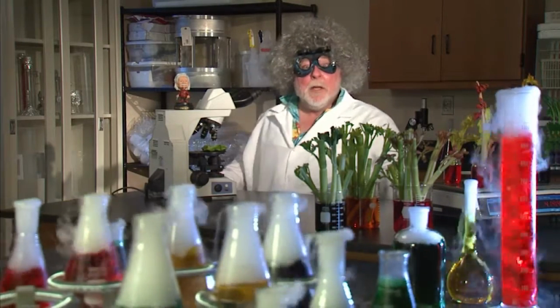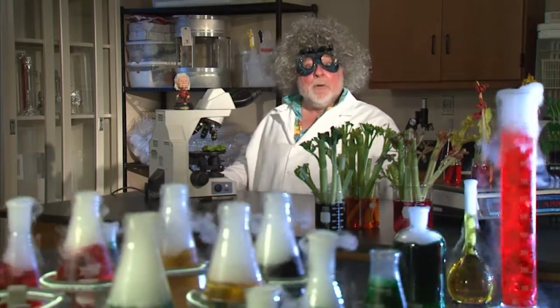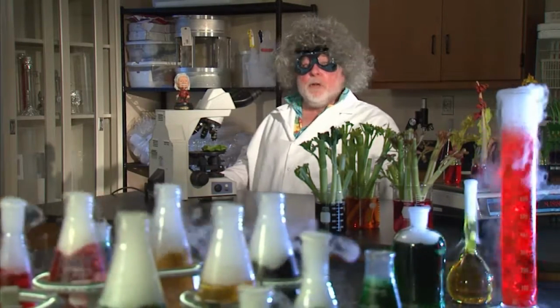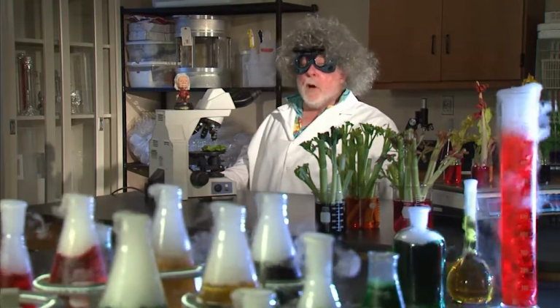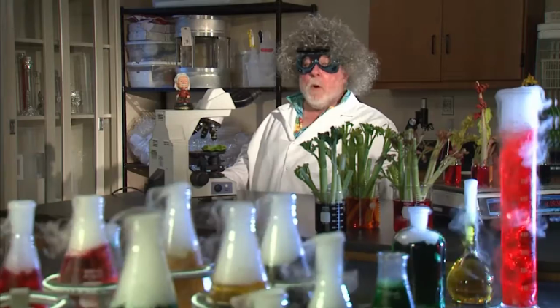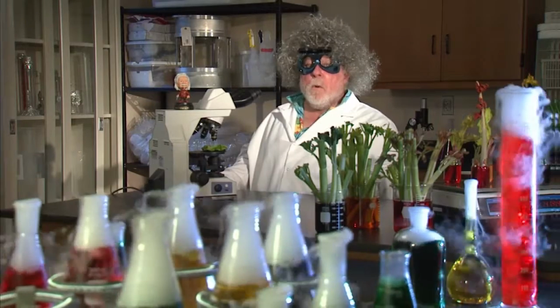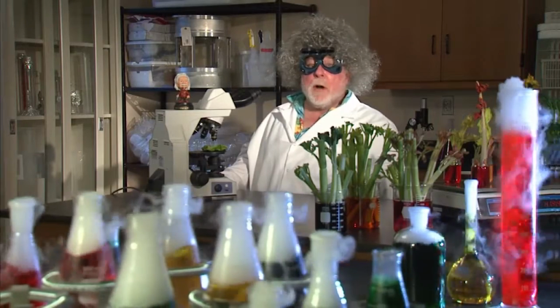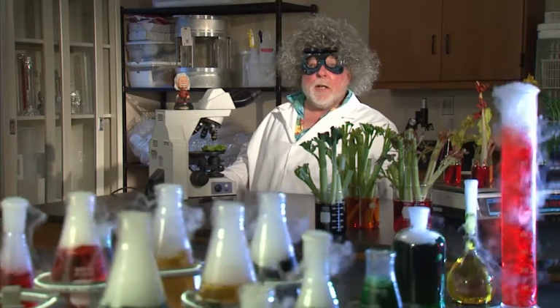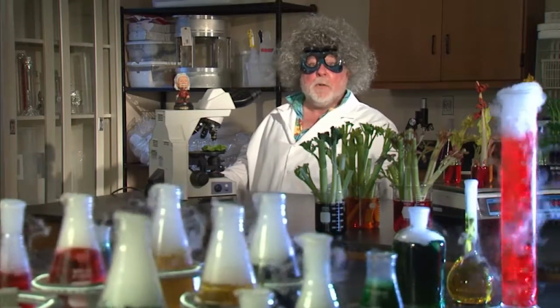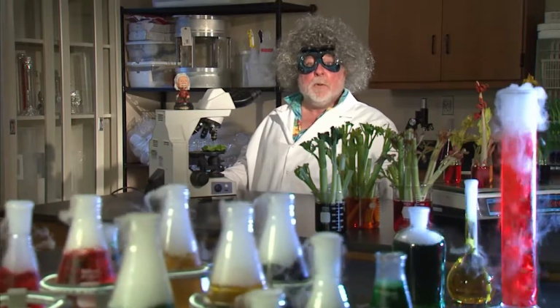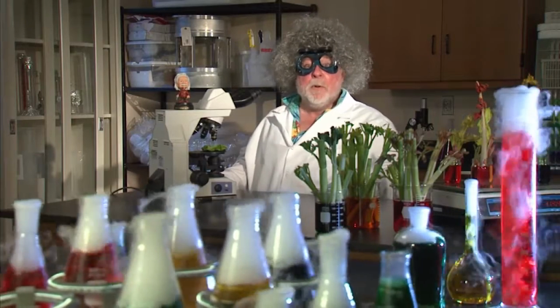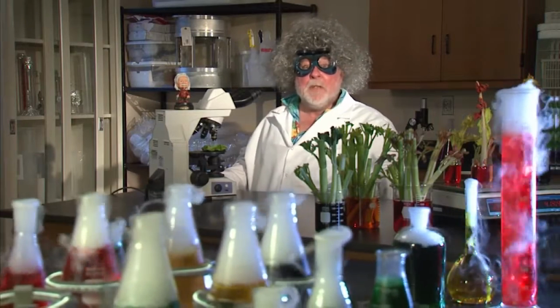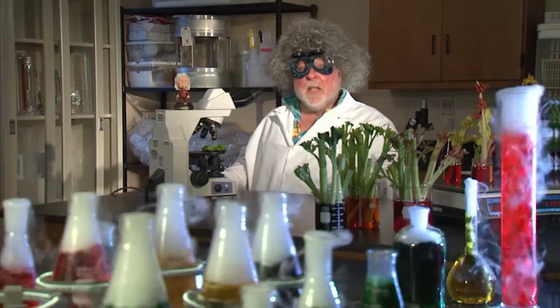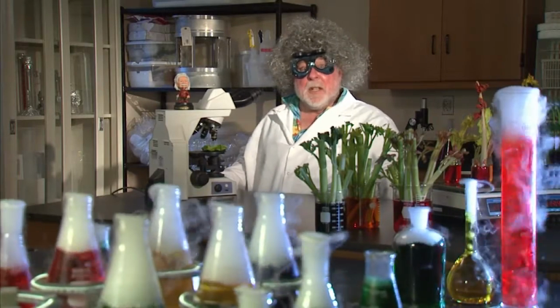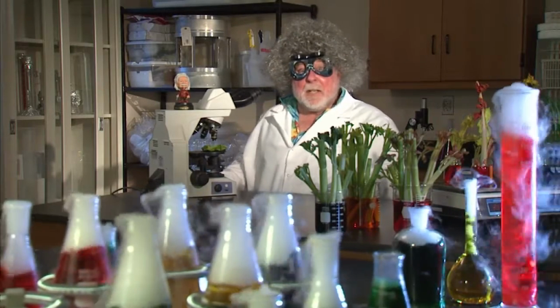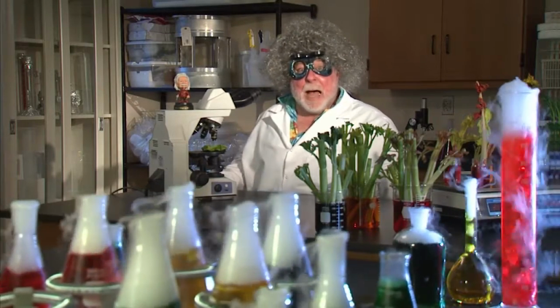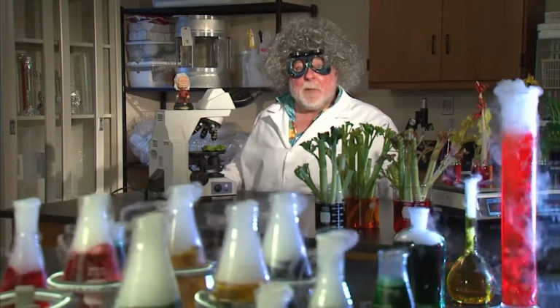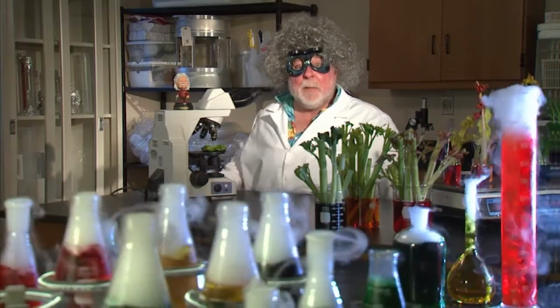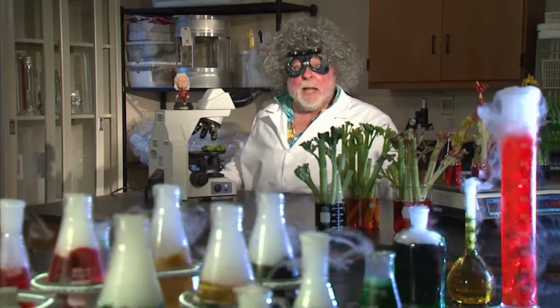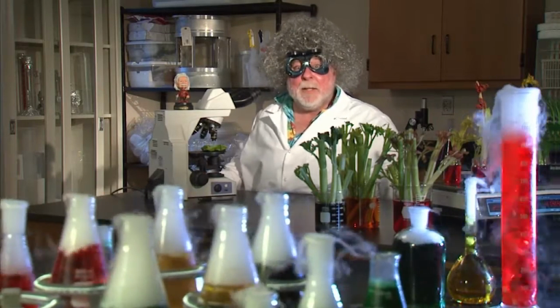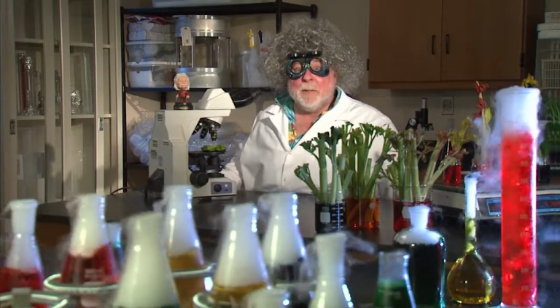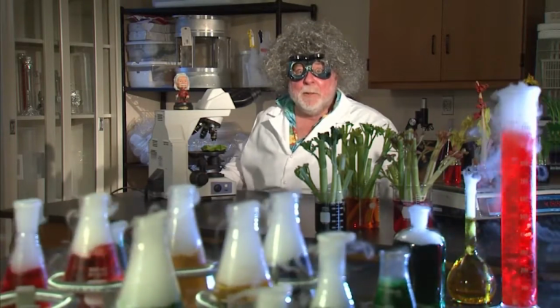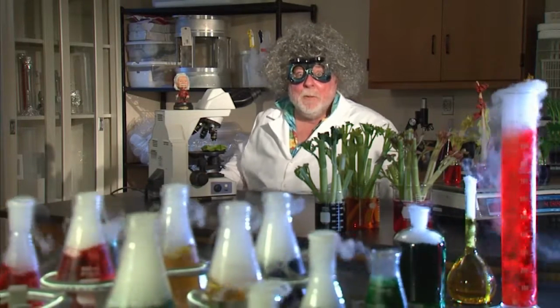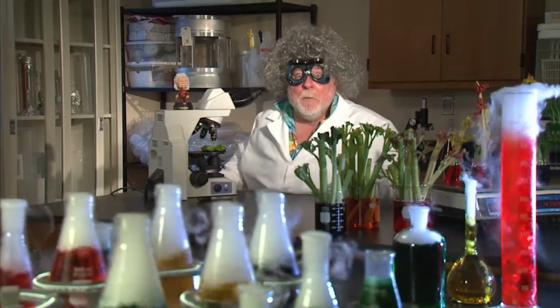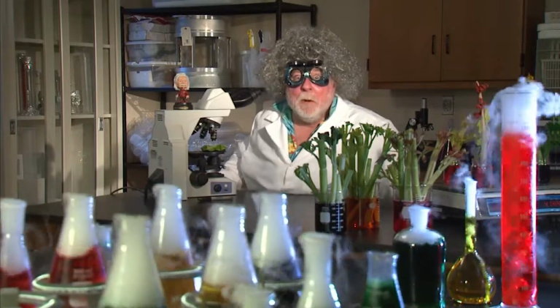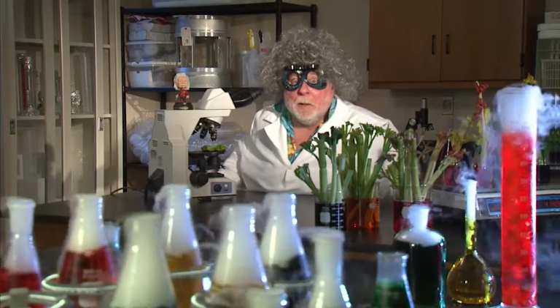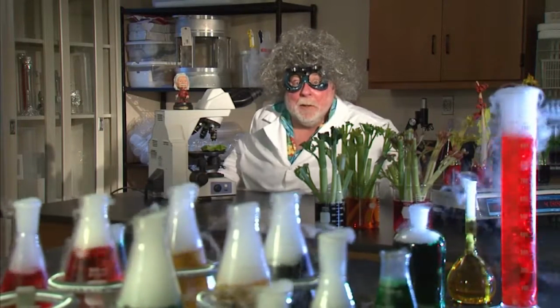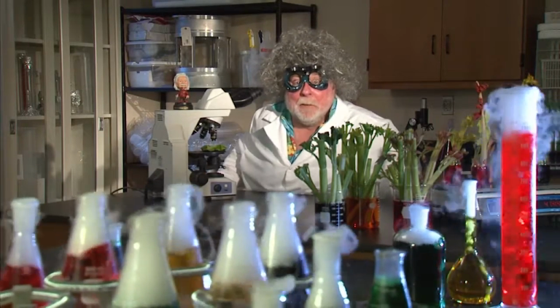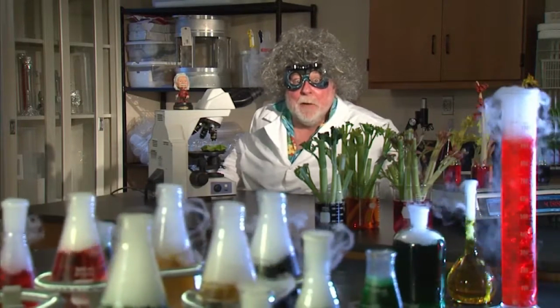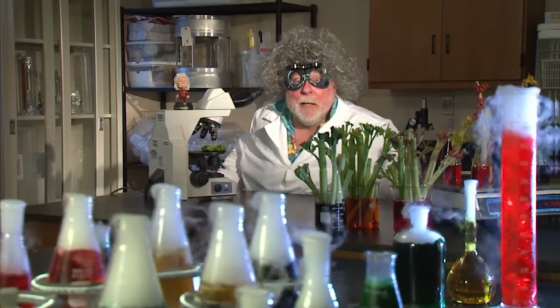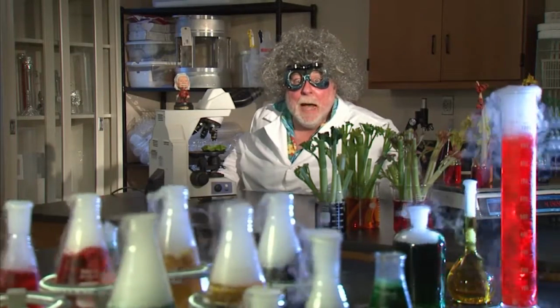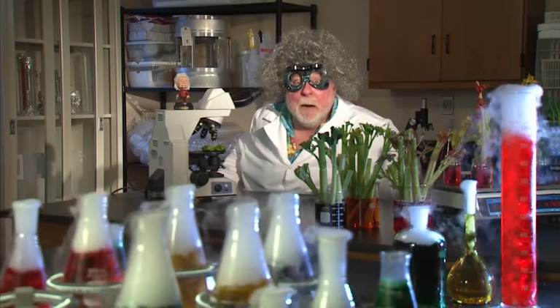Do you know how water gets from the roots to the top of the plant? Well, let's find out.